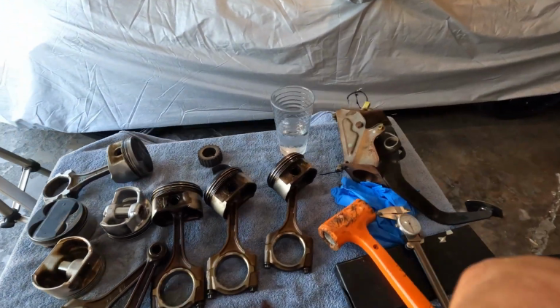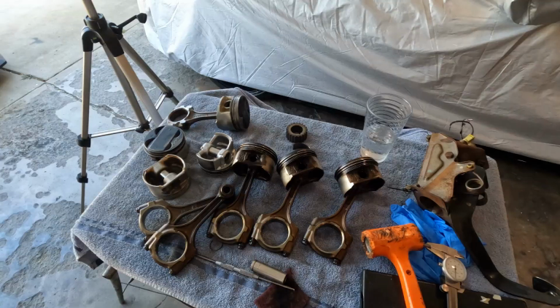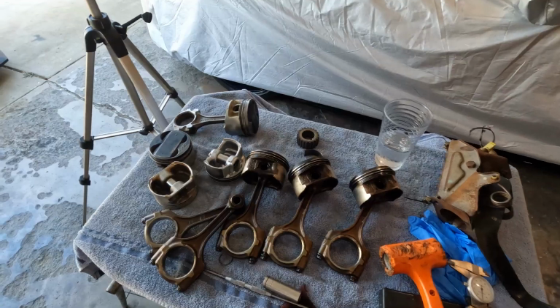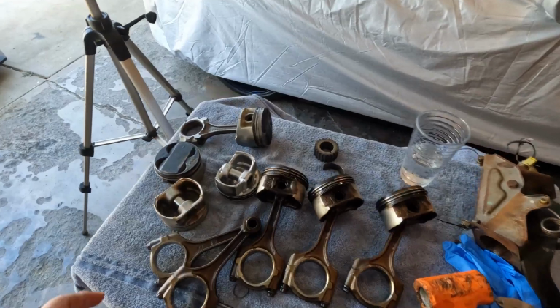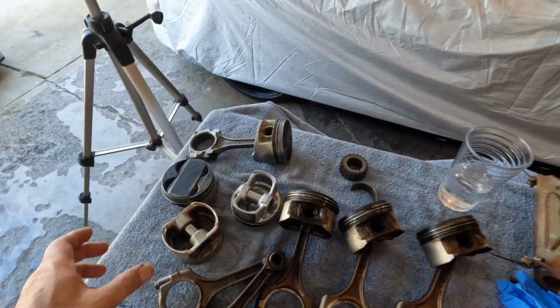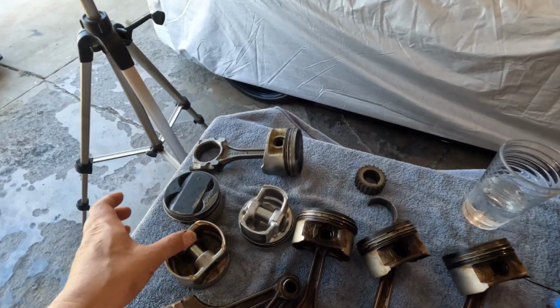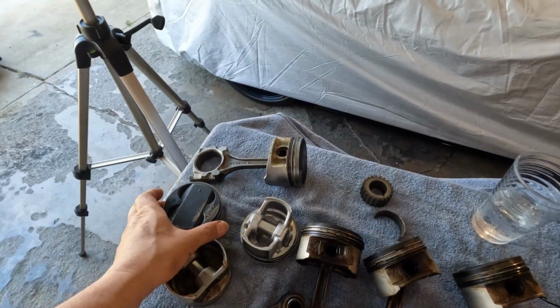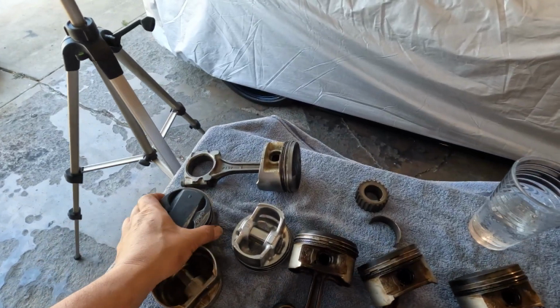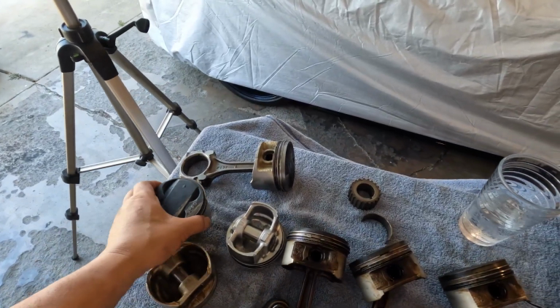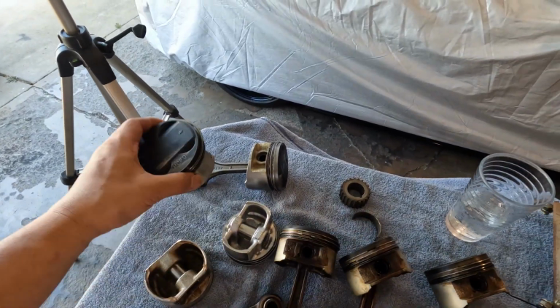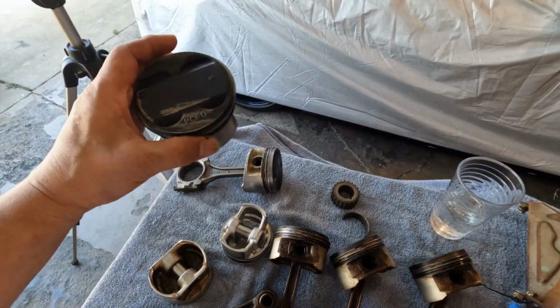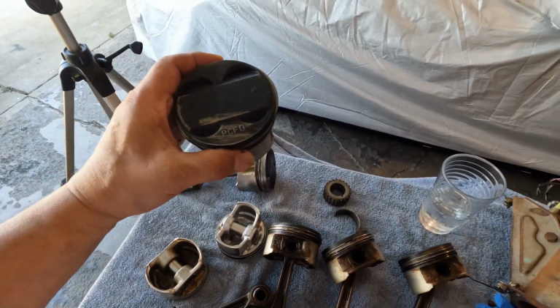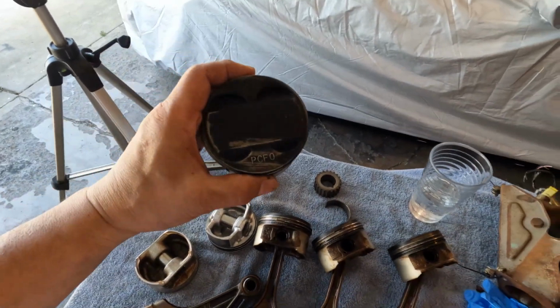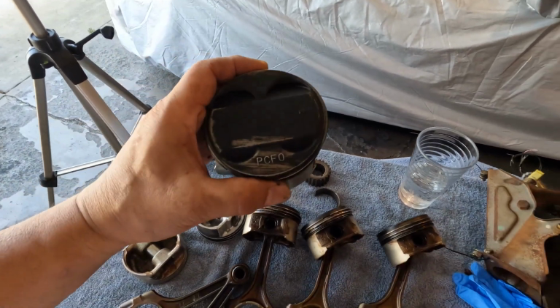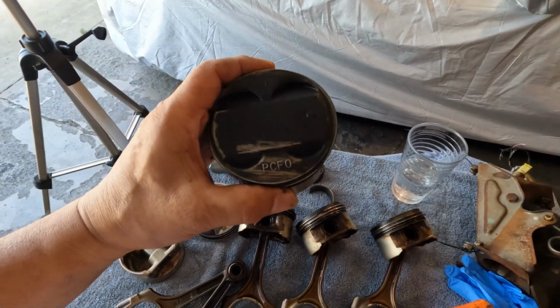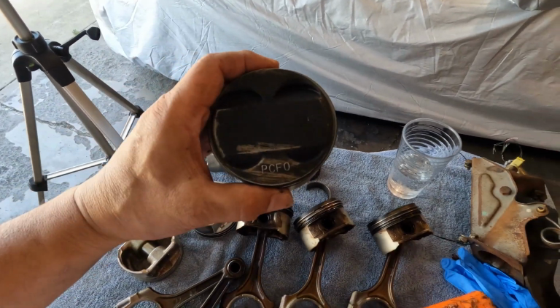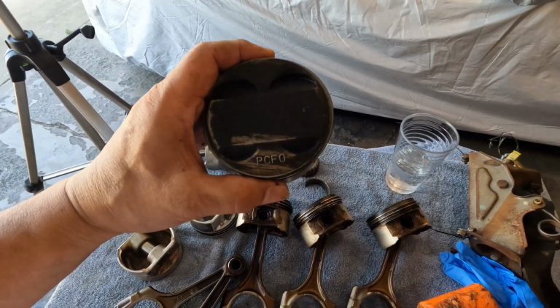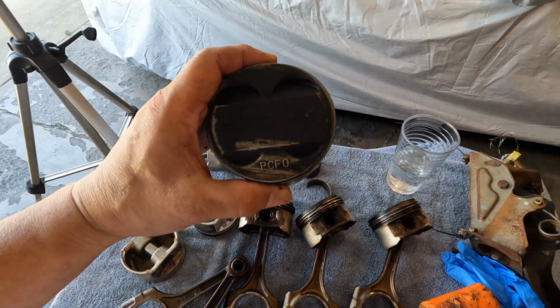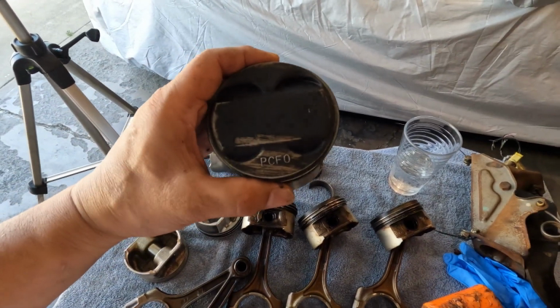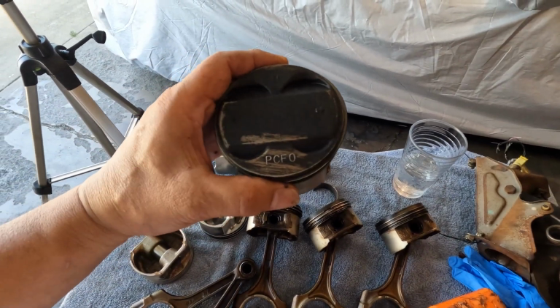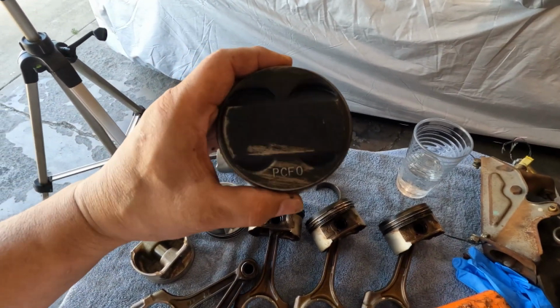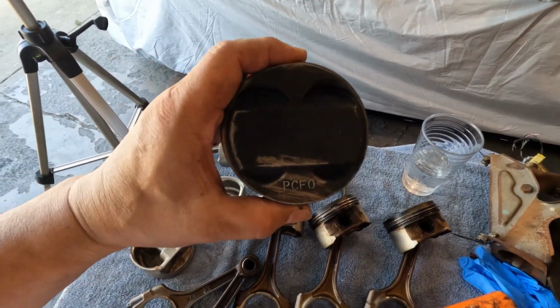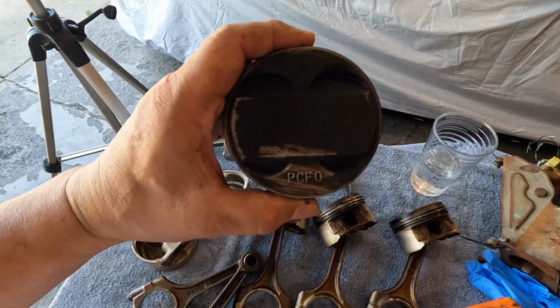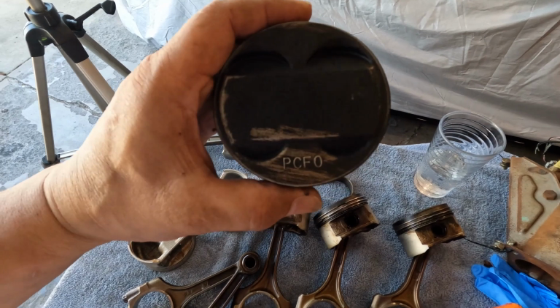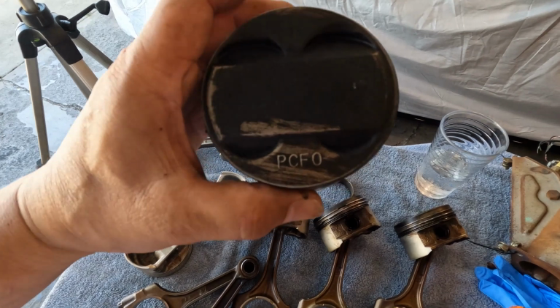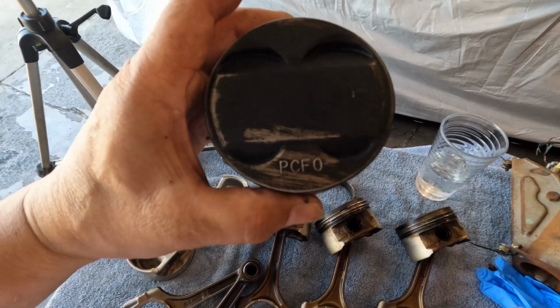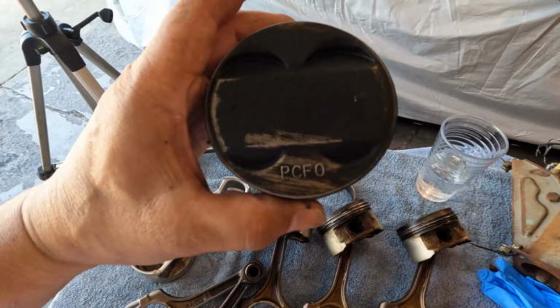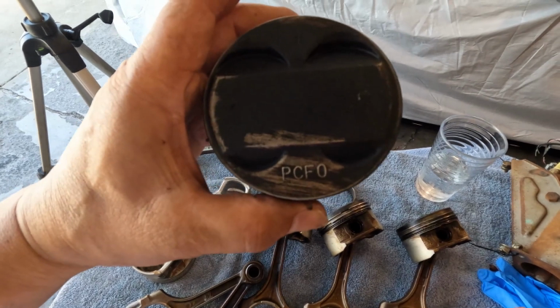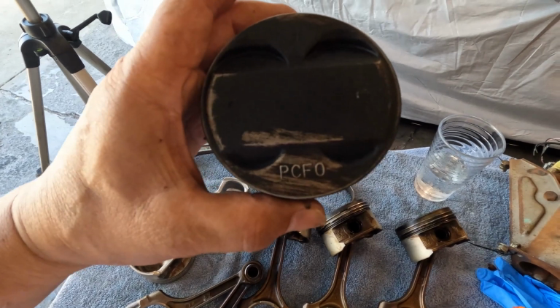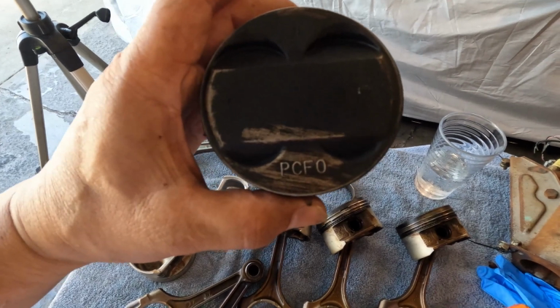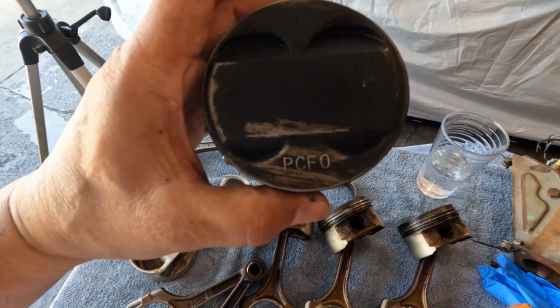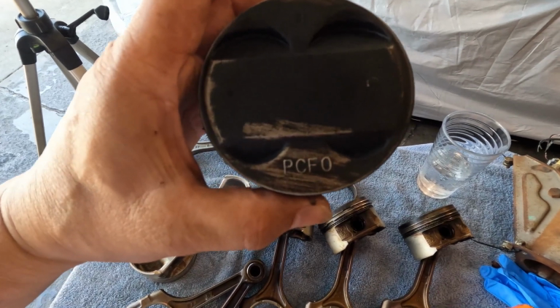Just a reminder — this is the blue top piston, PCF0.